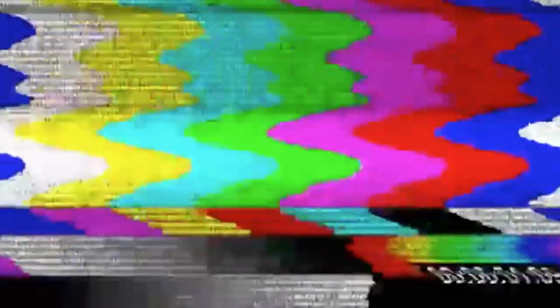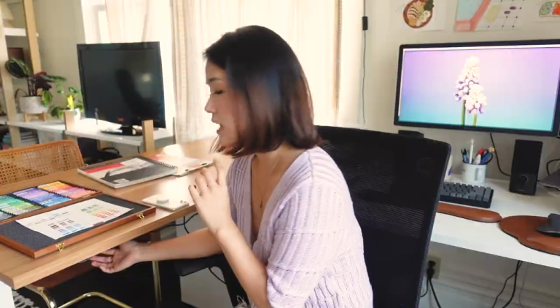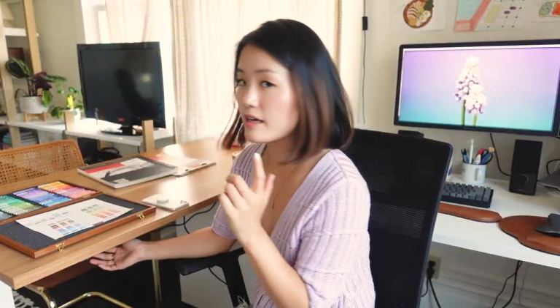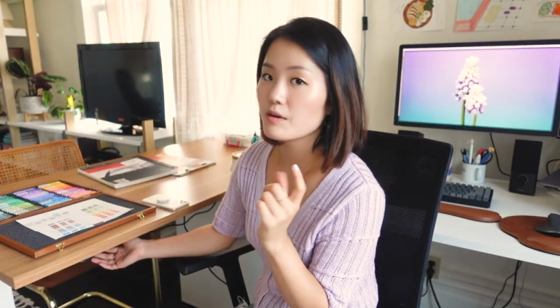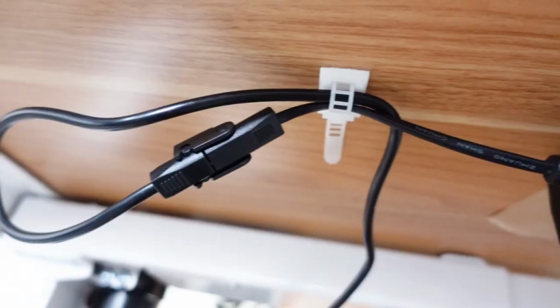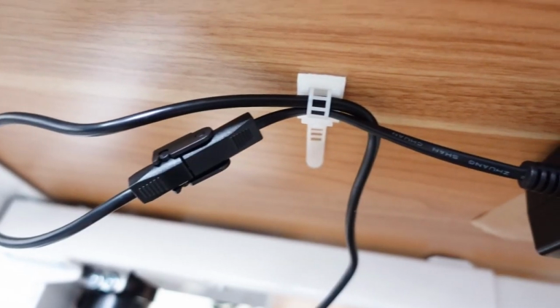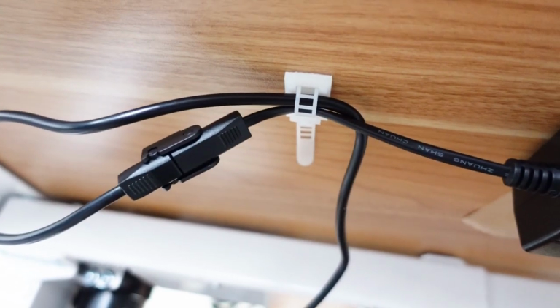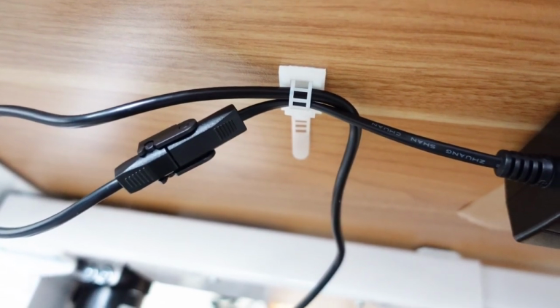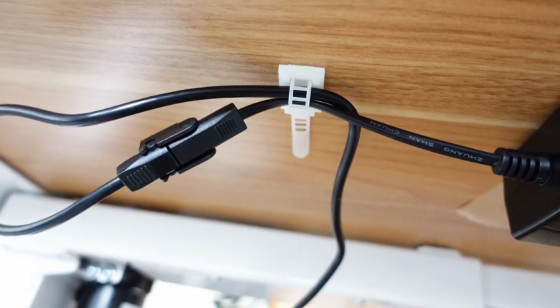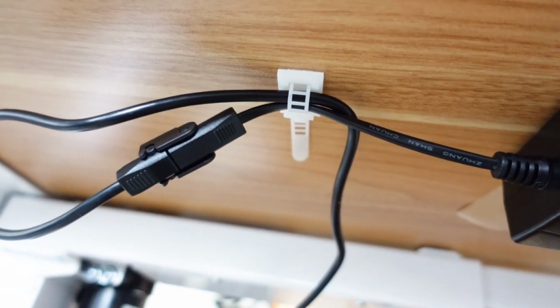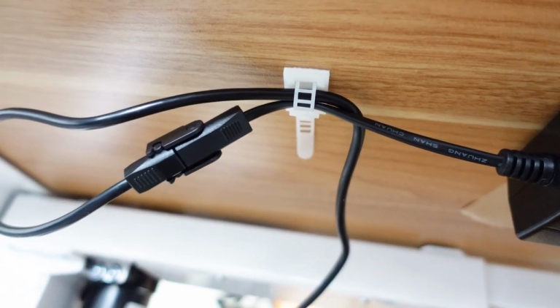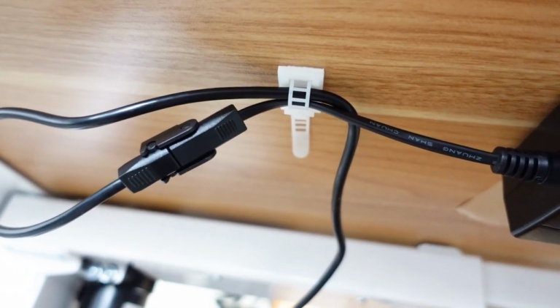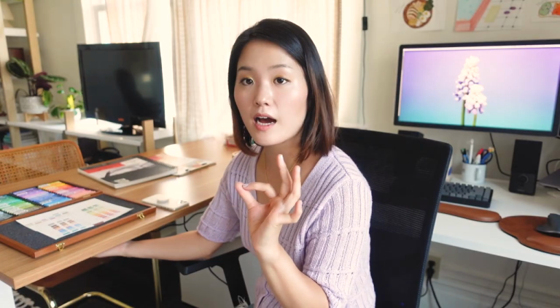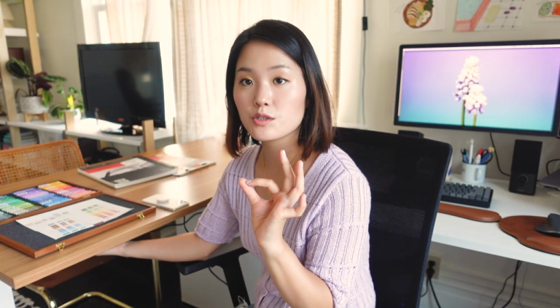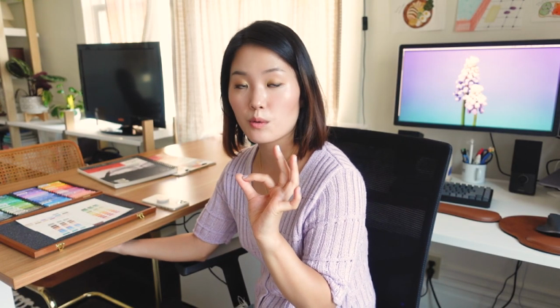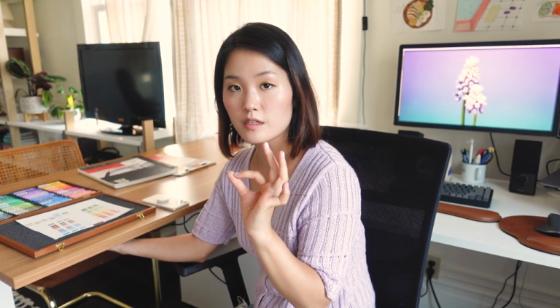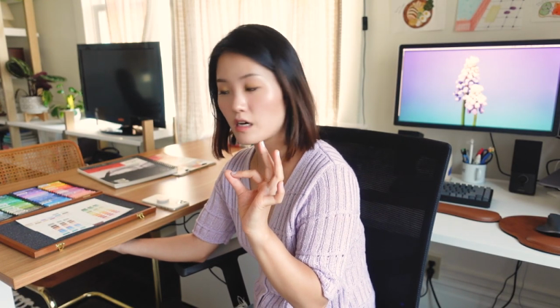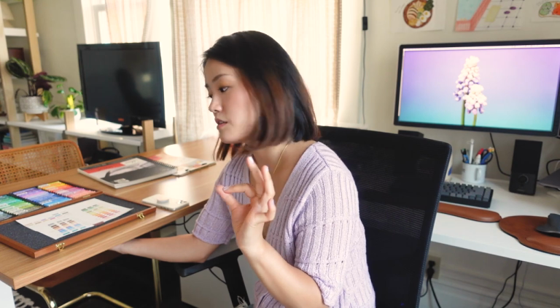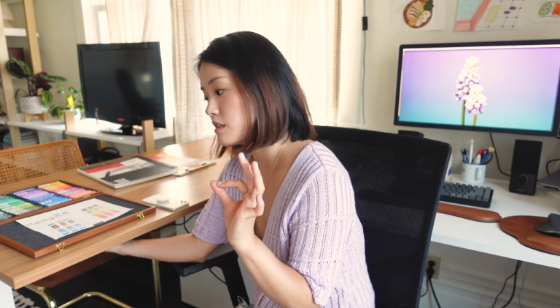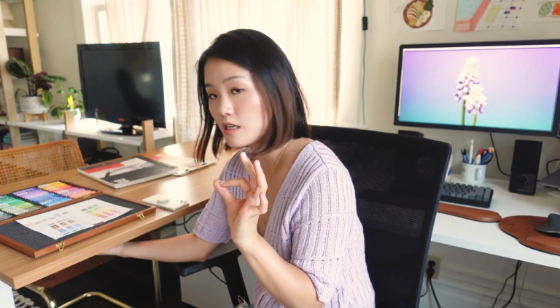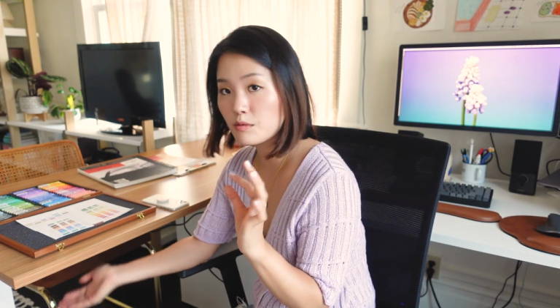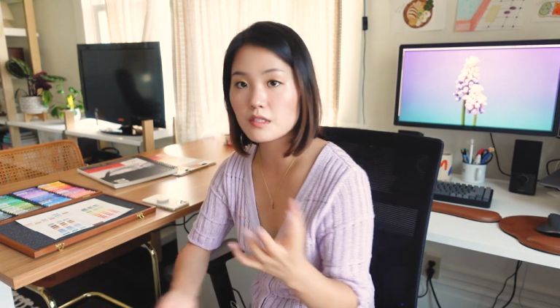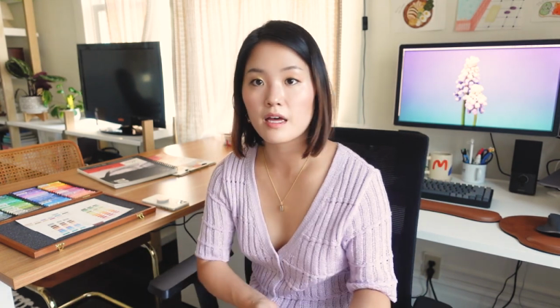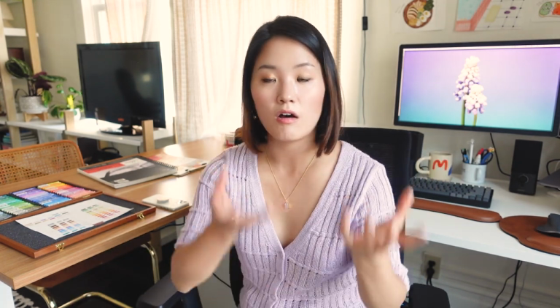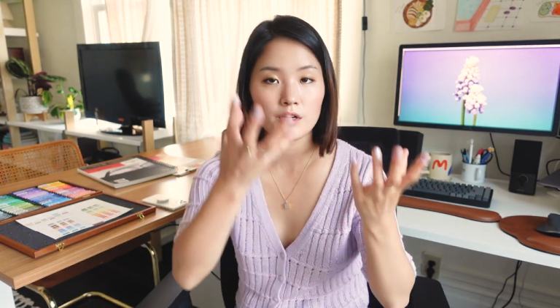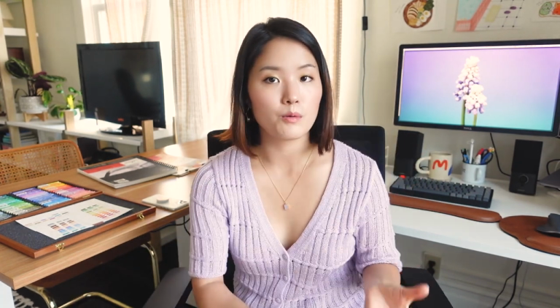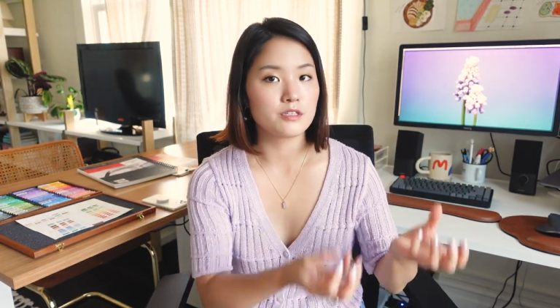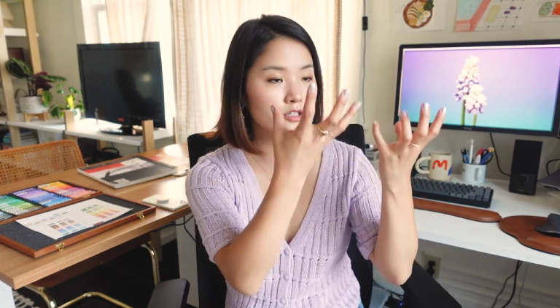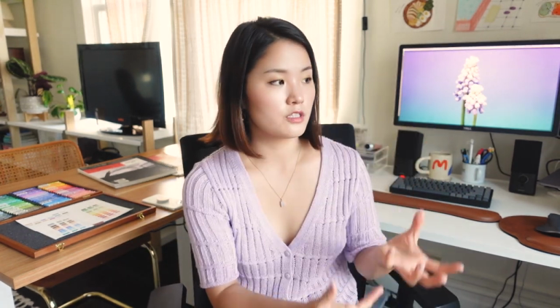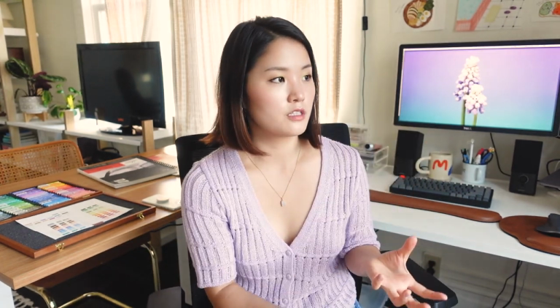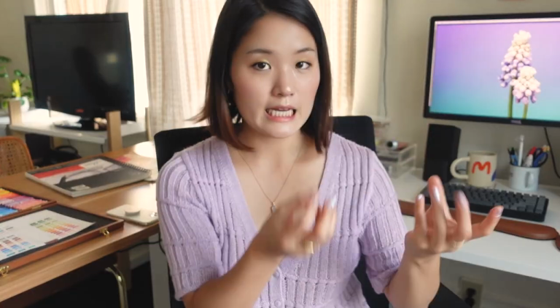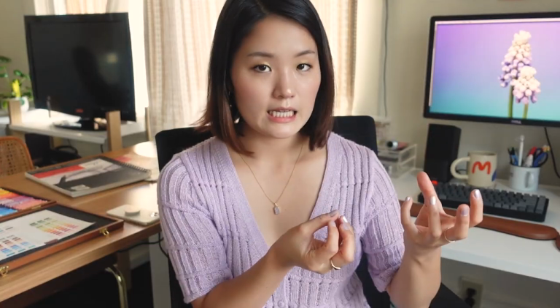I like how it gives you those little cable management pieces to hide your cords underneath the table so they aren't just dangling.